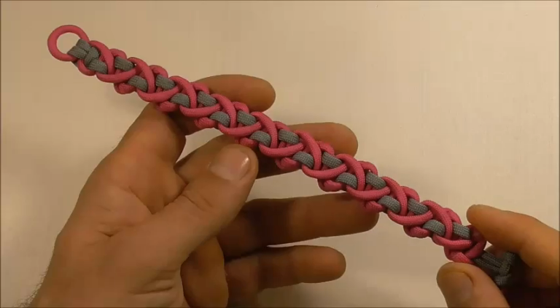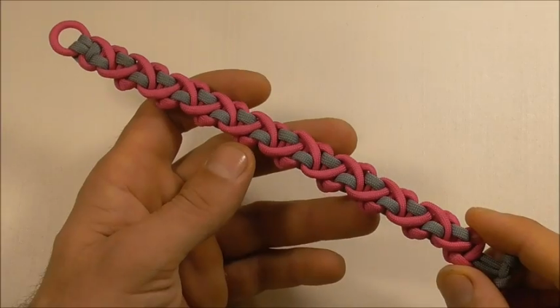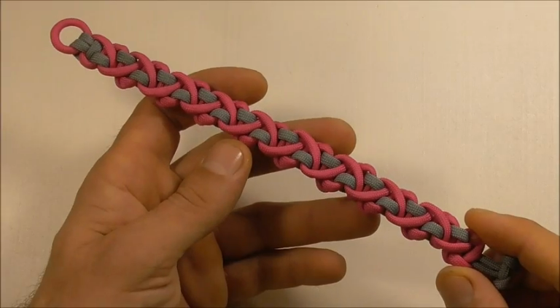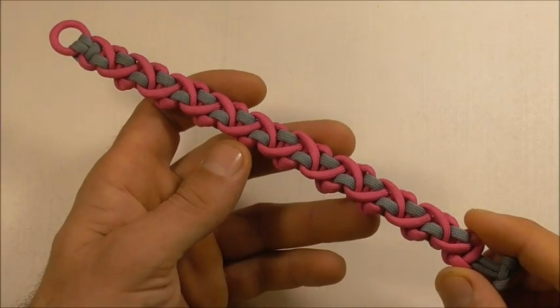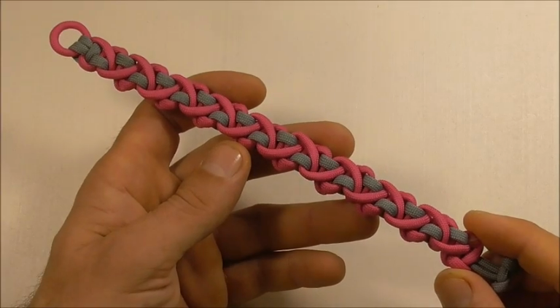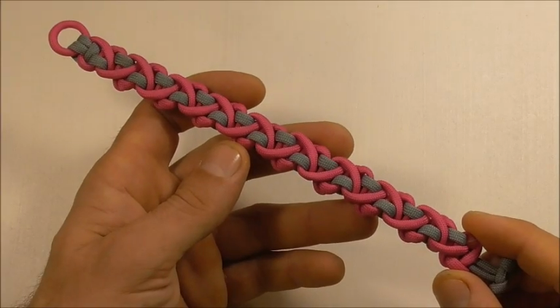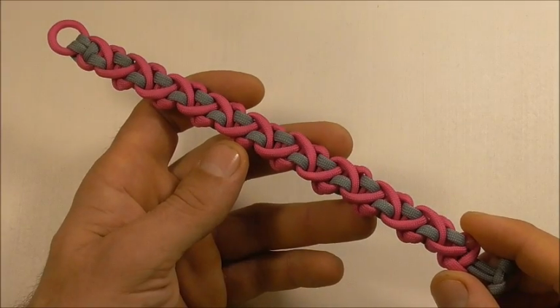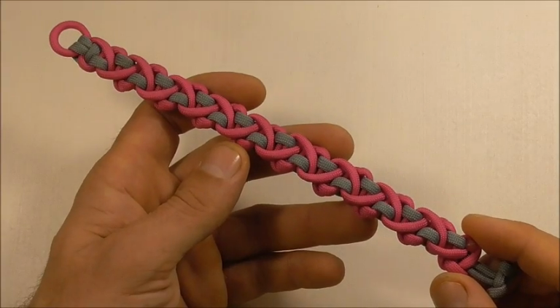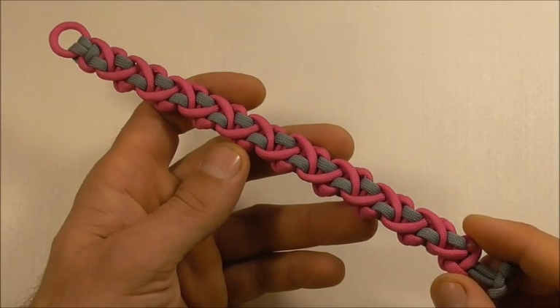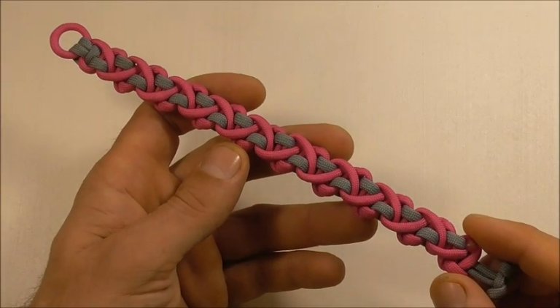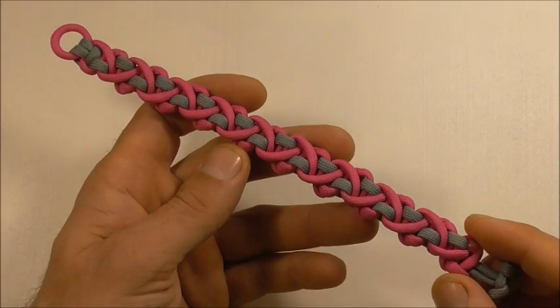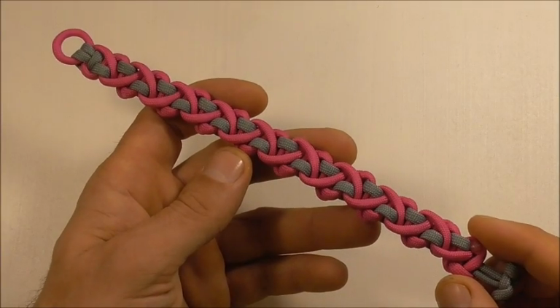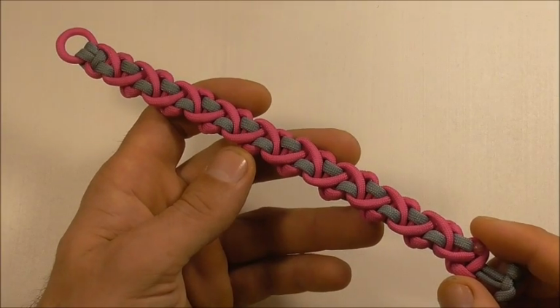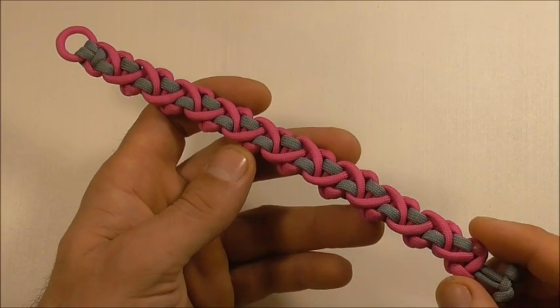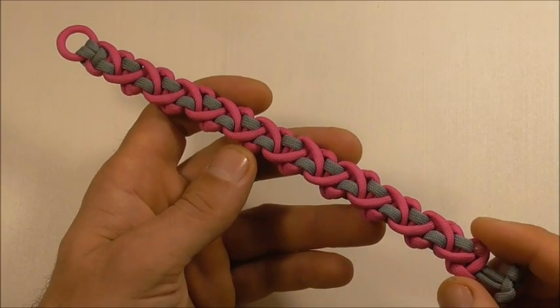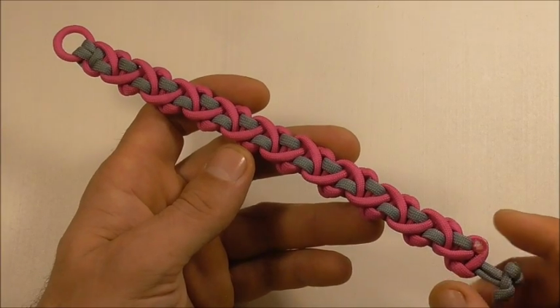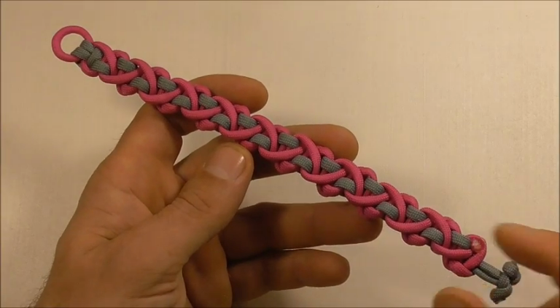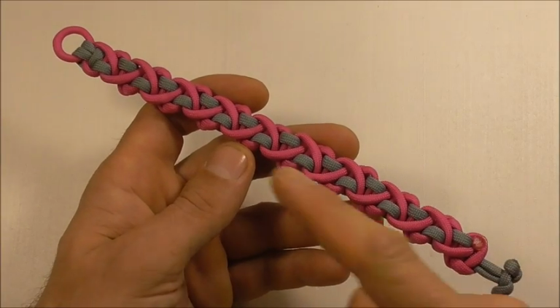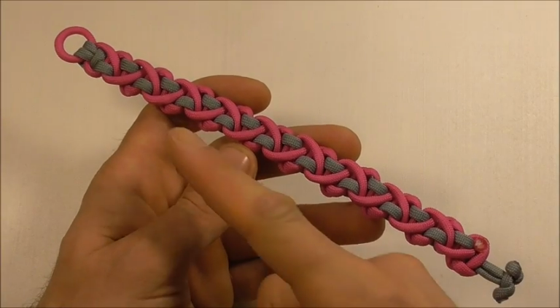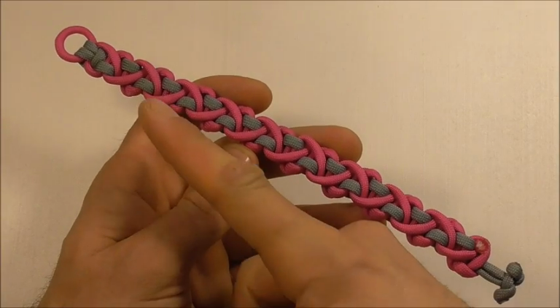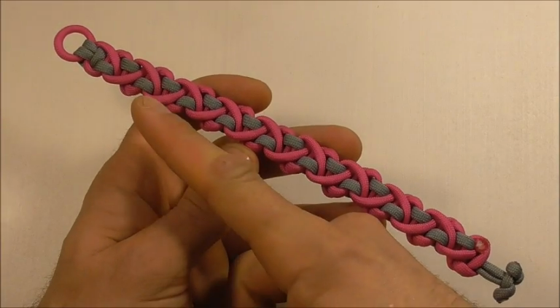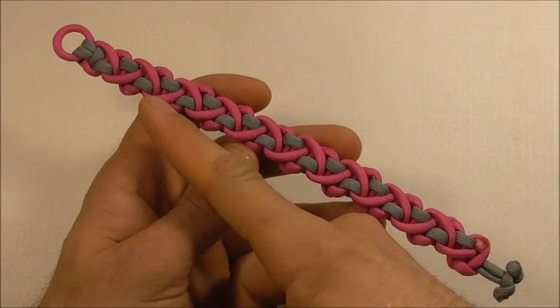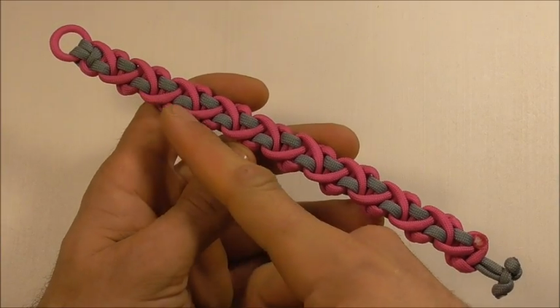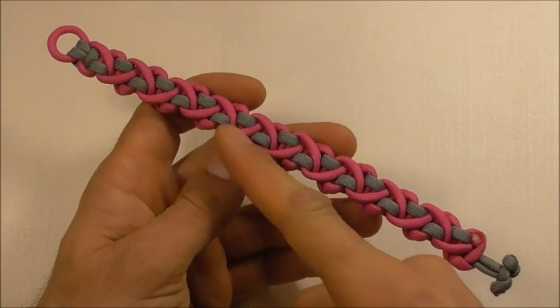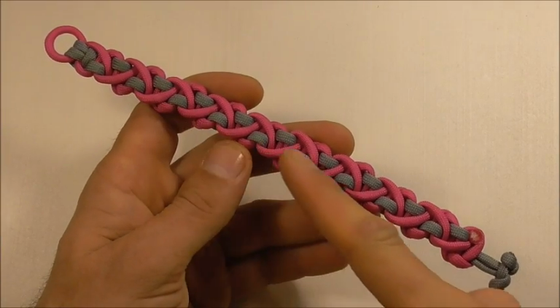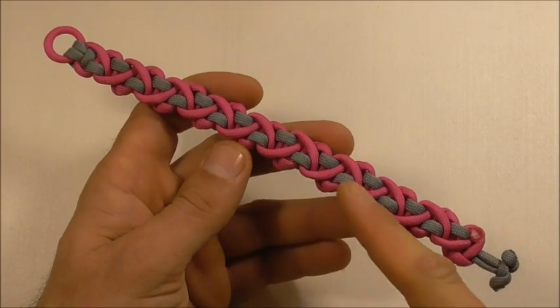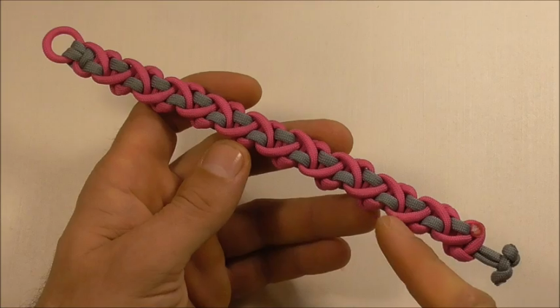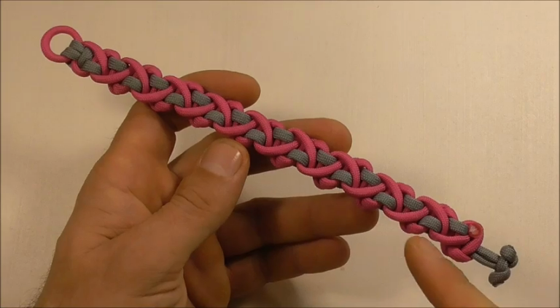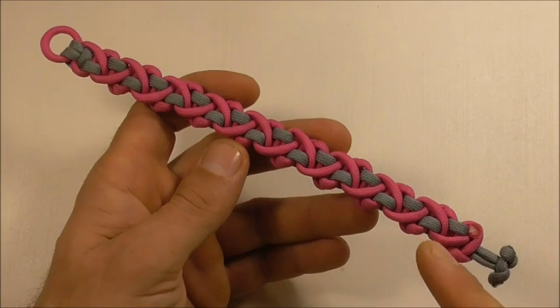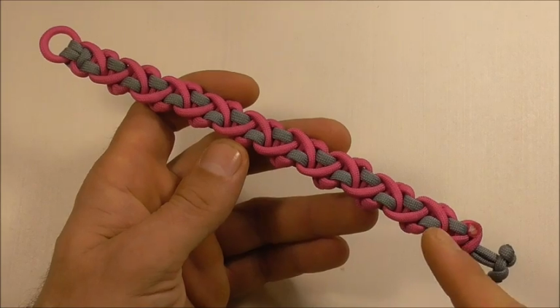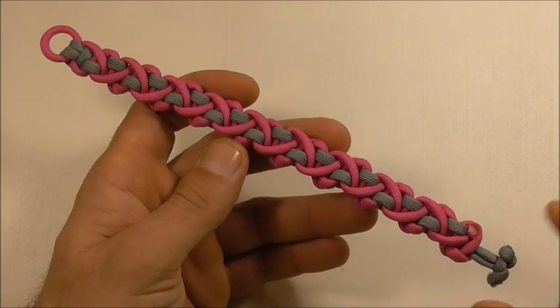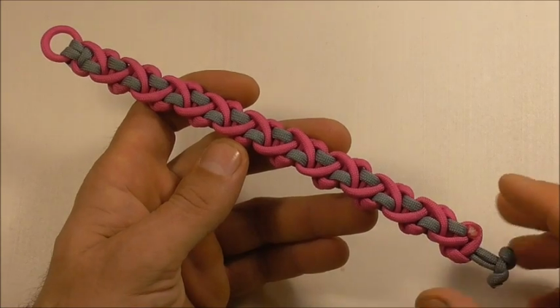Hi YouTube friends, welcome. Join me because today we are going to be making another paracord bracelet.